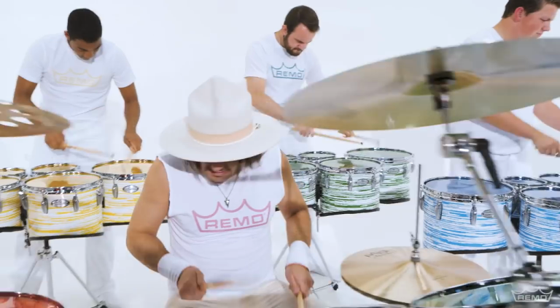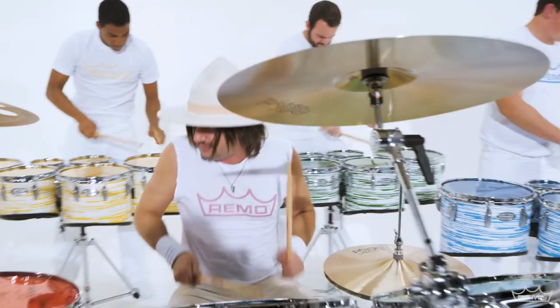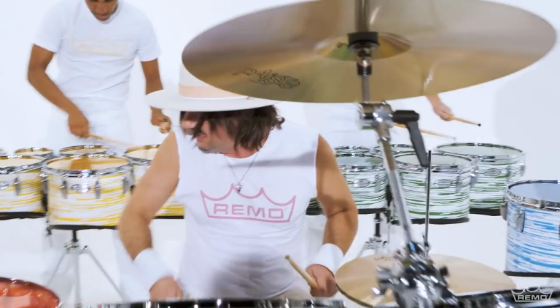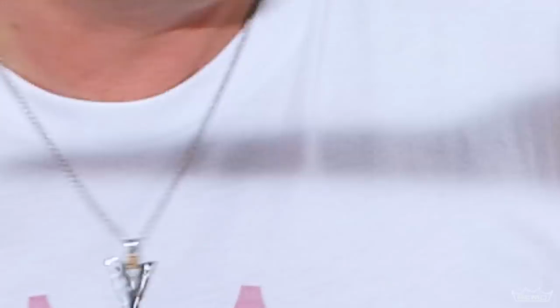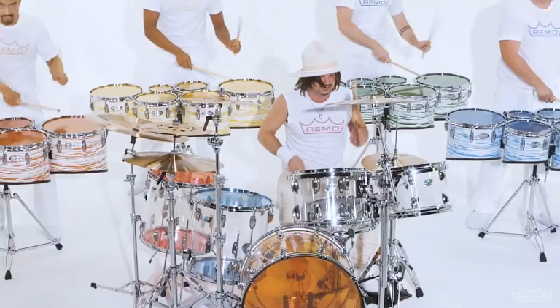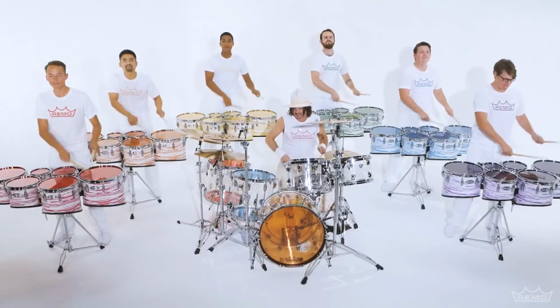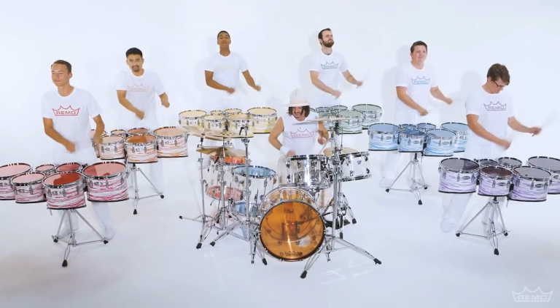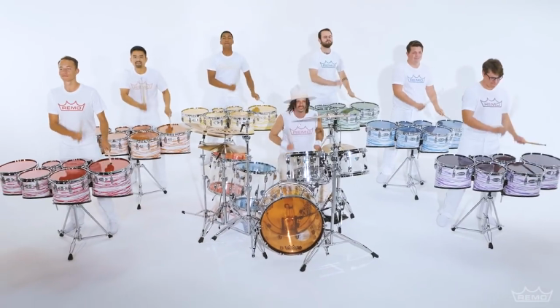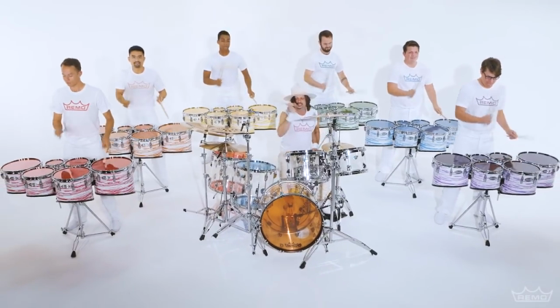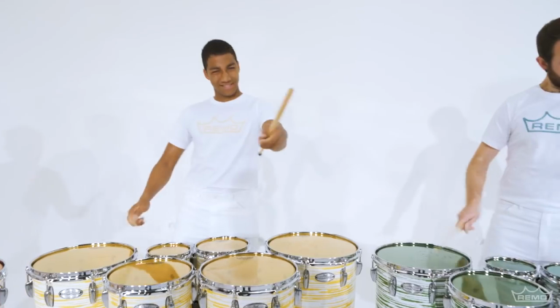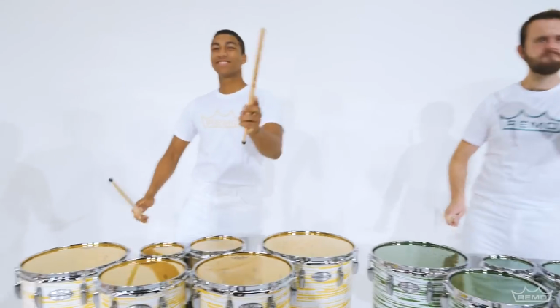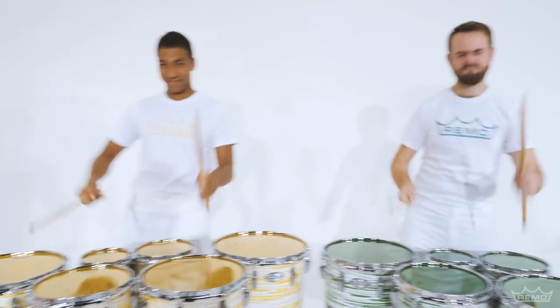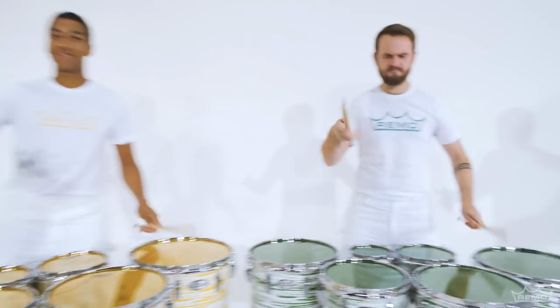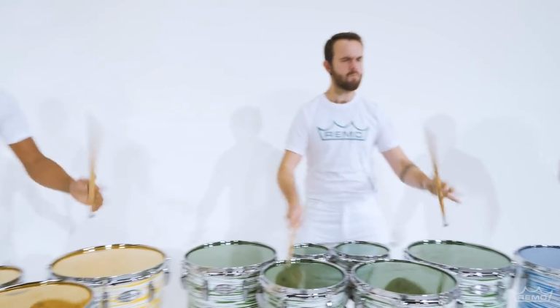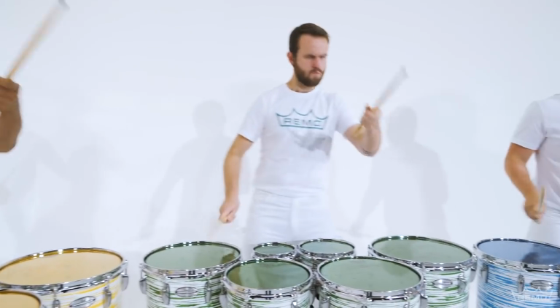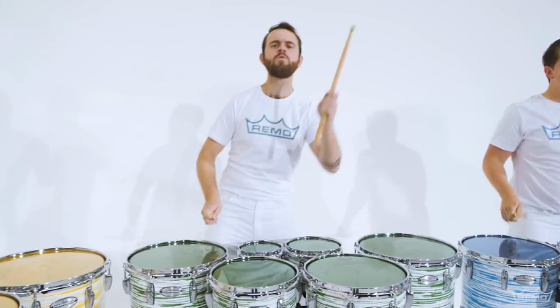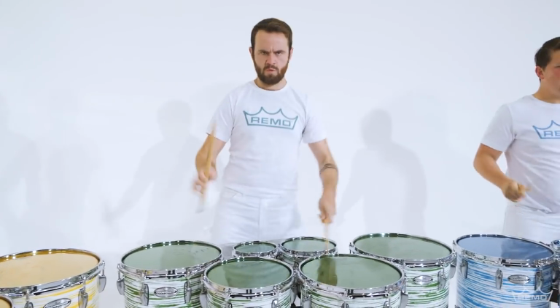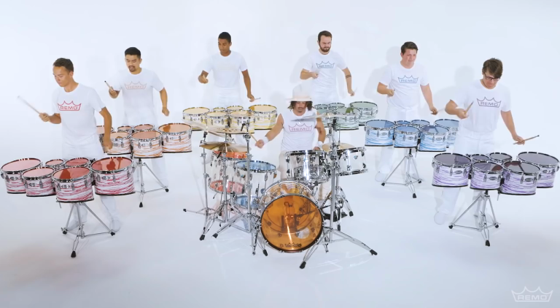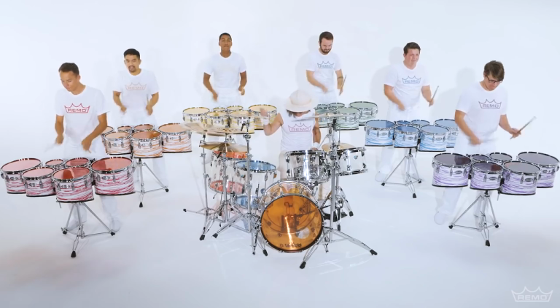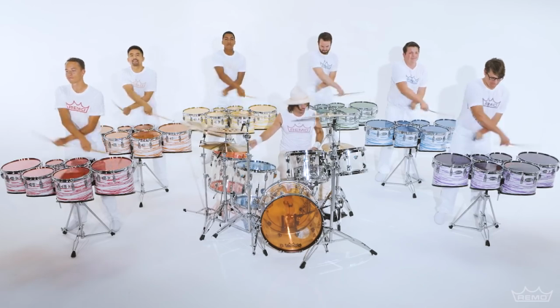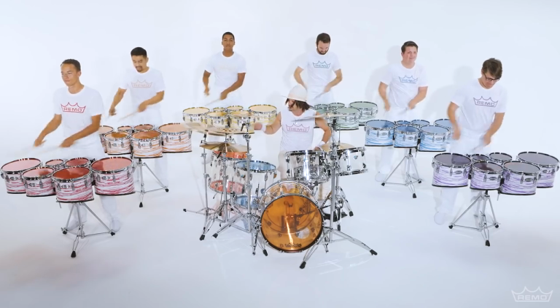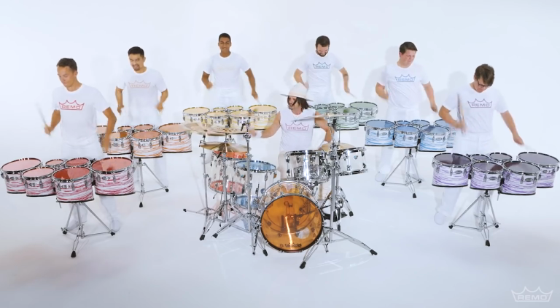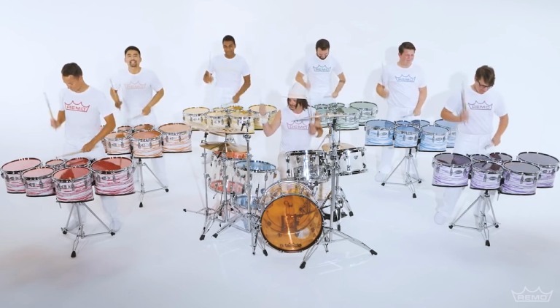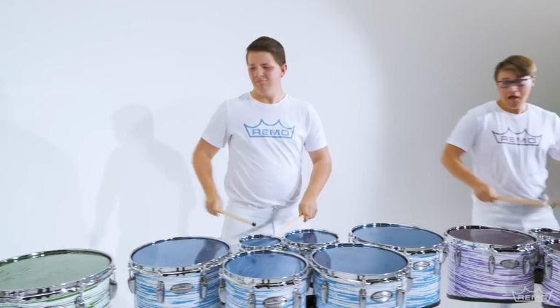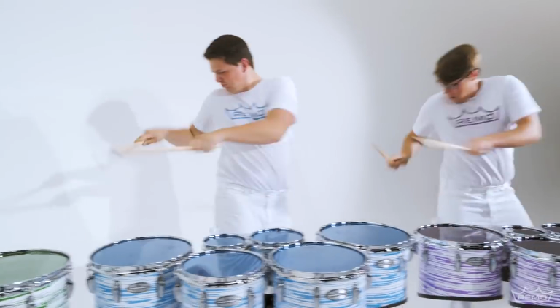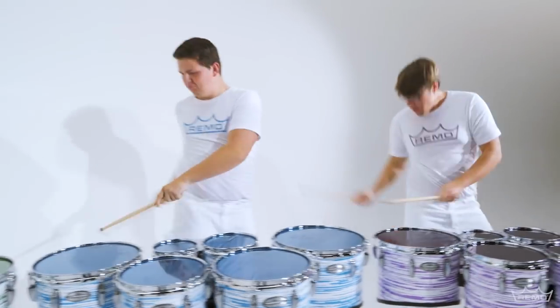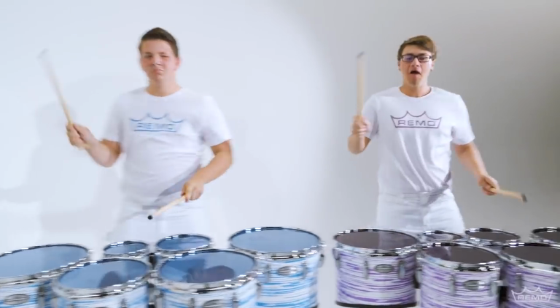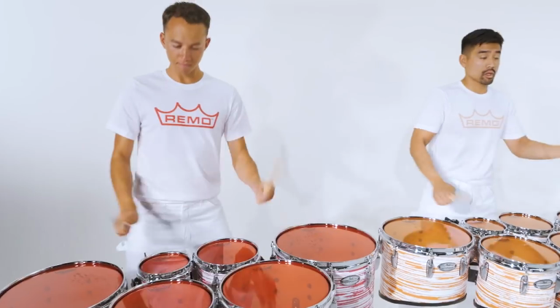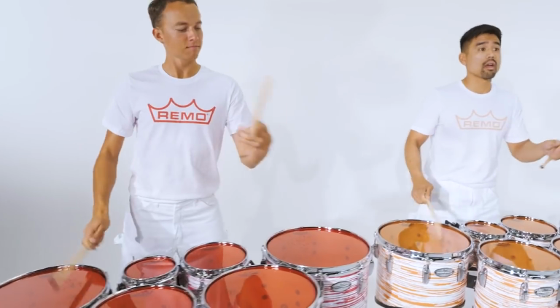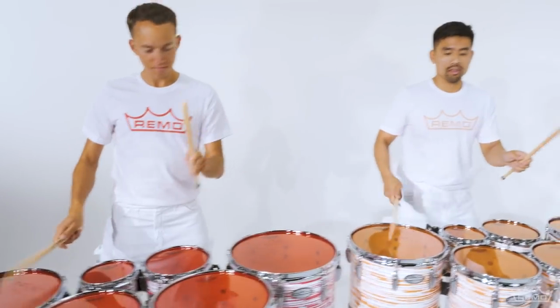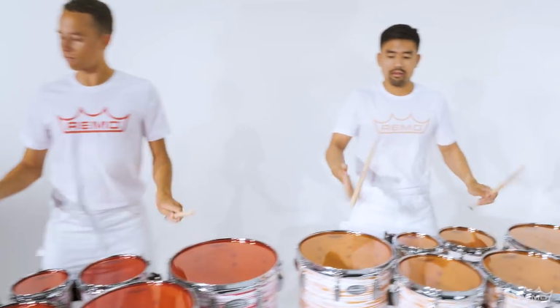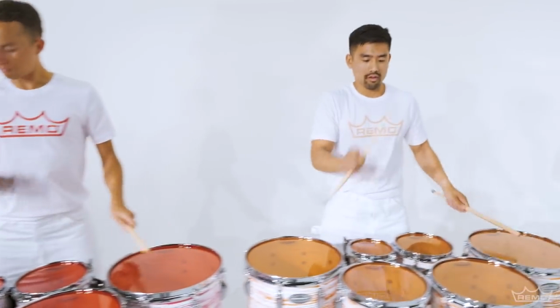Choose from six vibrant colors: yellow, green, blue, purple, red, orange.